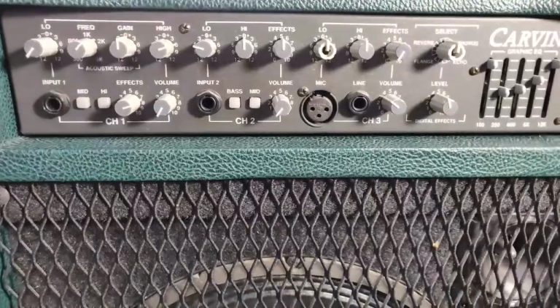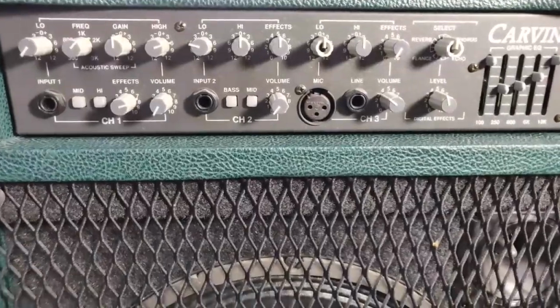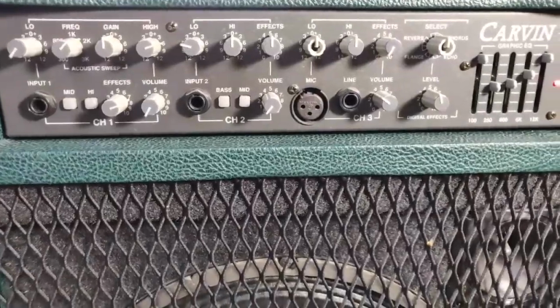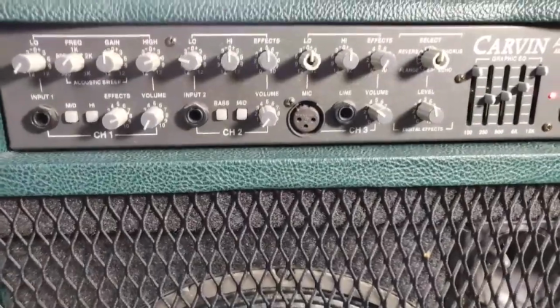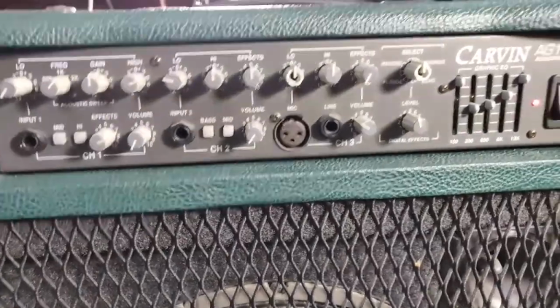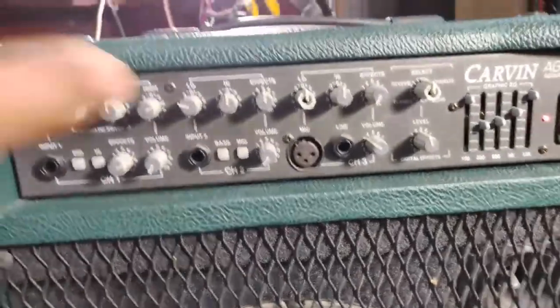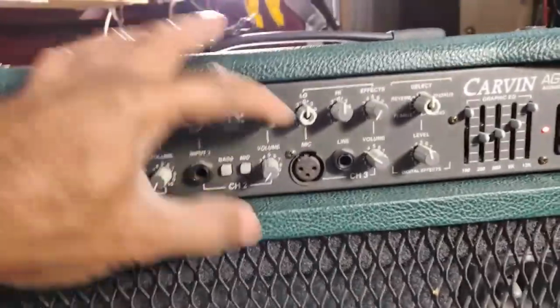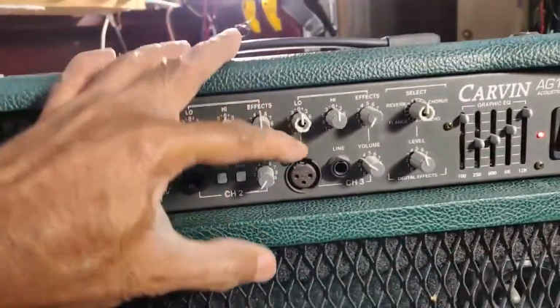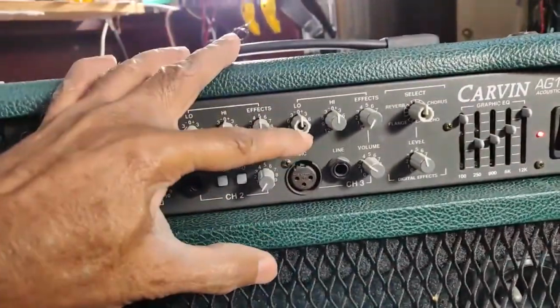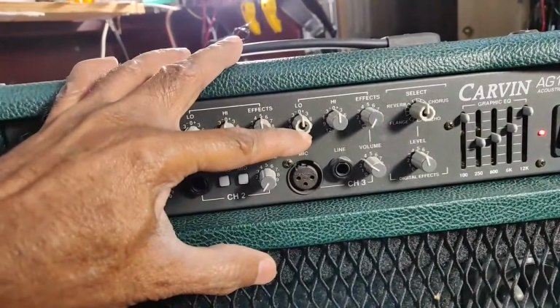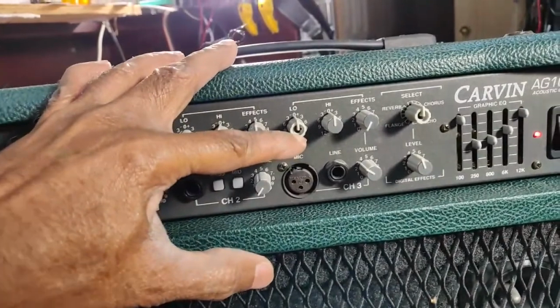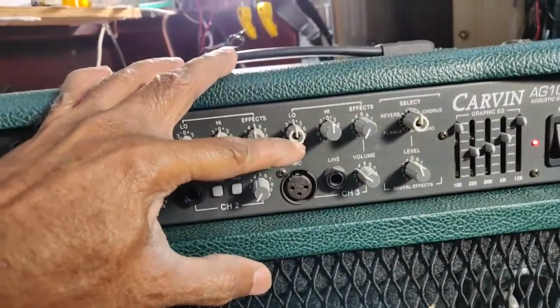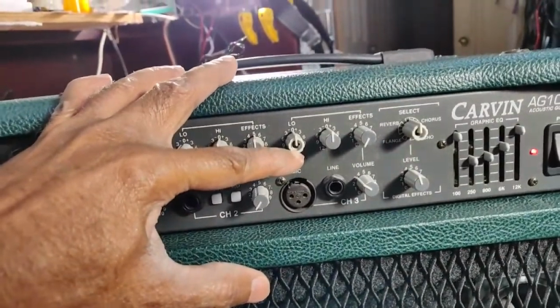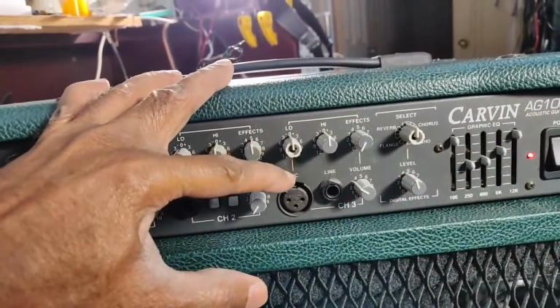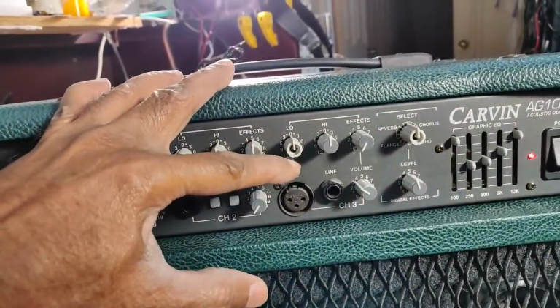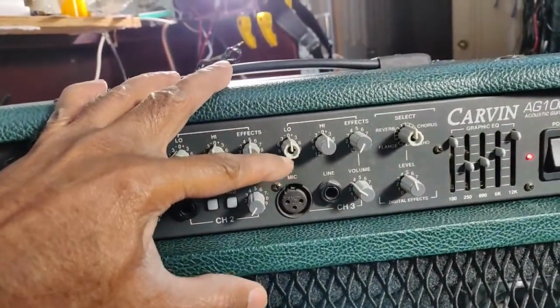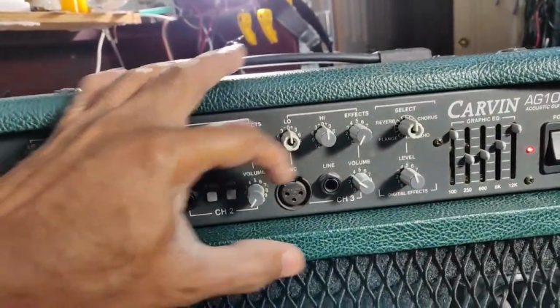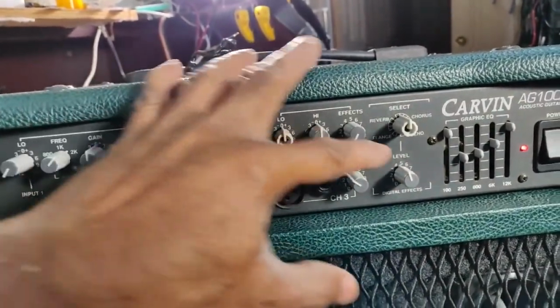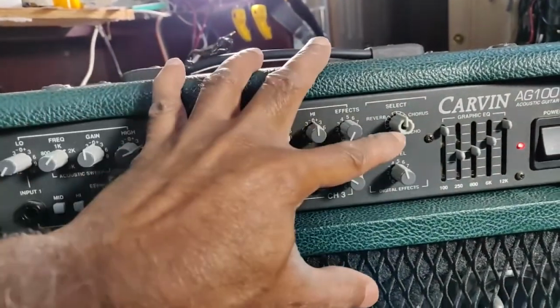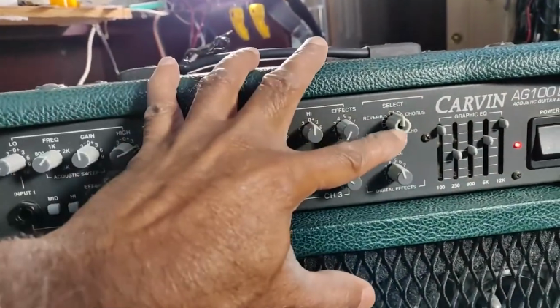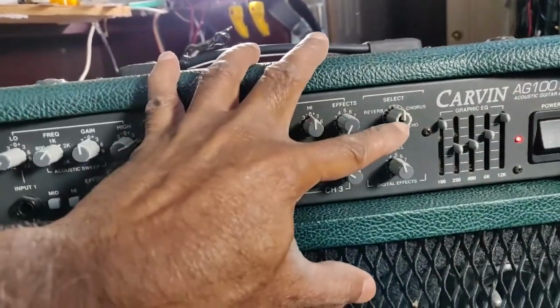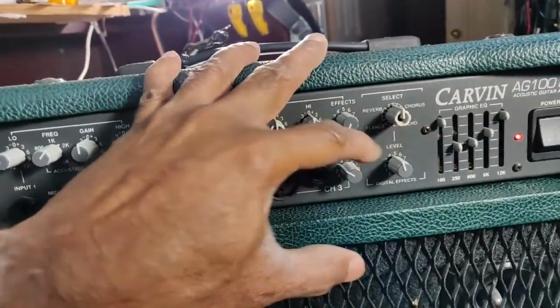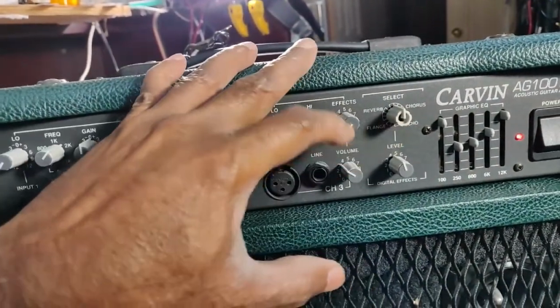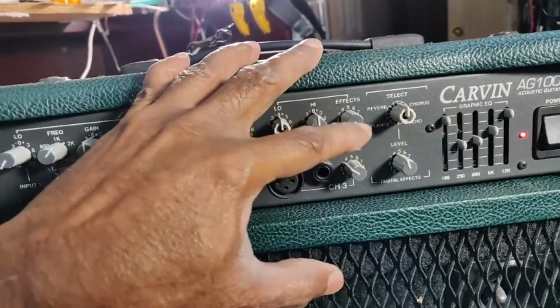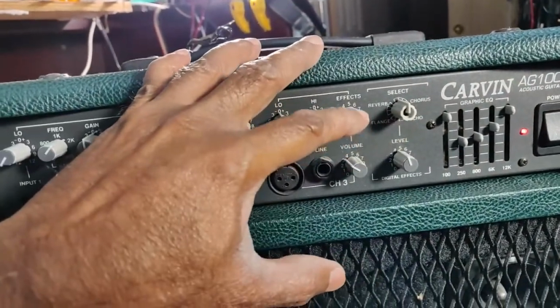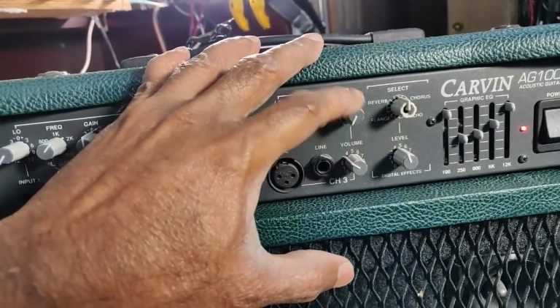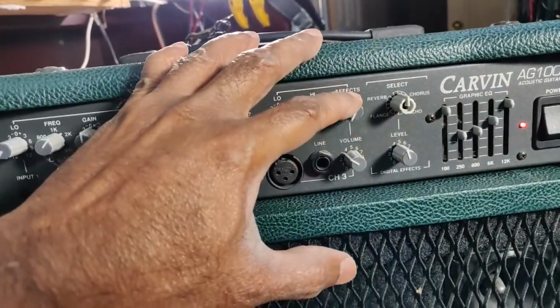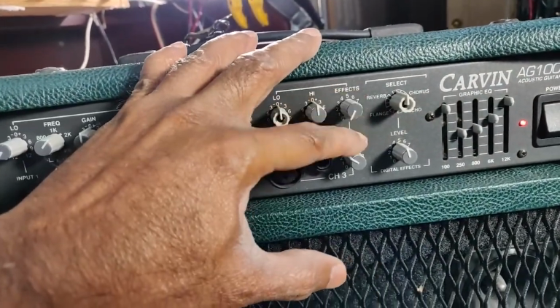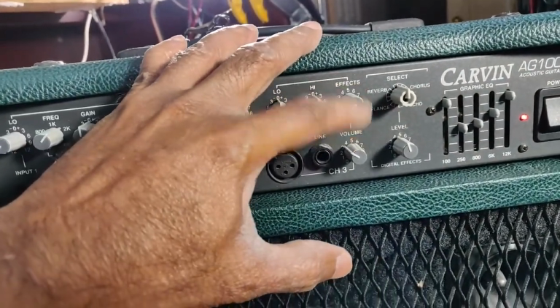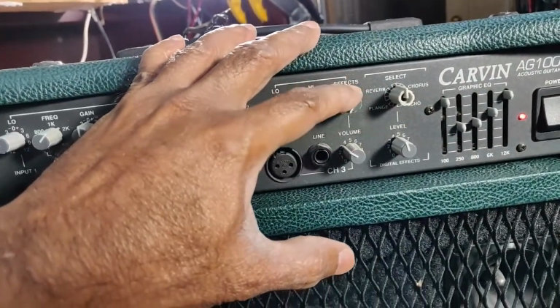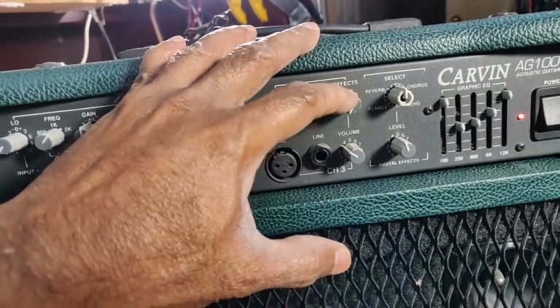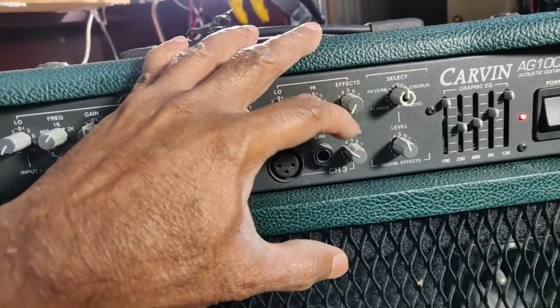I also notice that two knob caps are missing — the plastic covers for the screws on two of the controls.